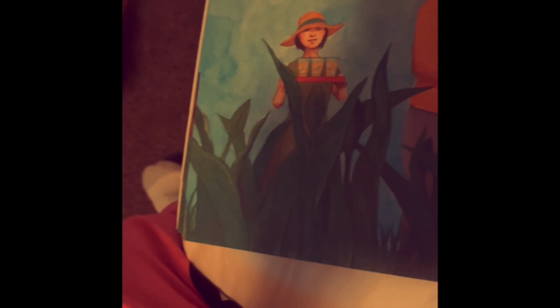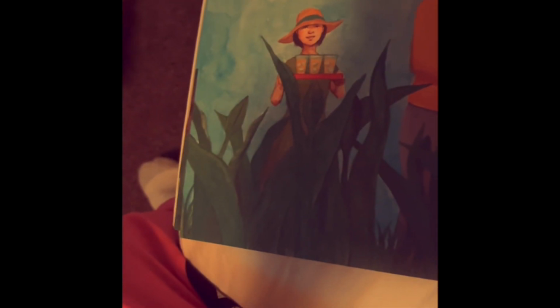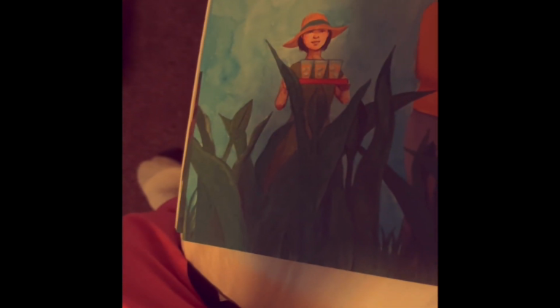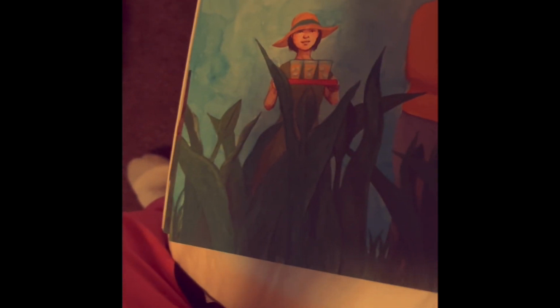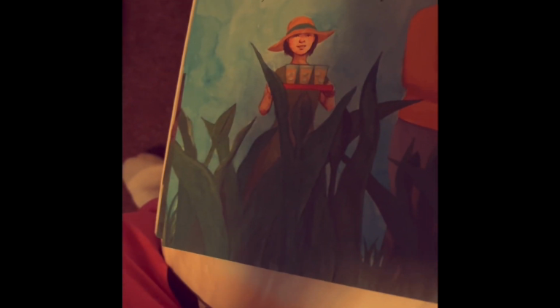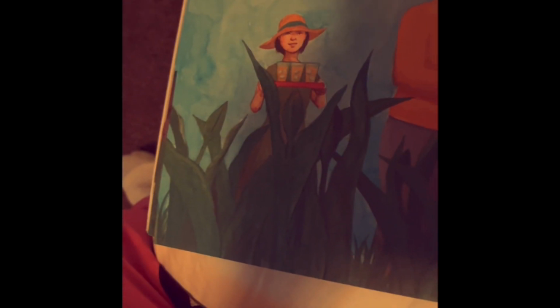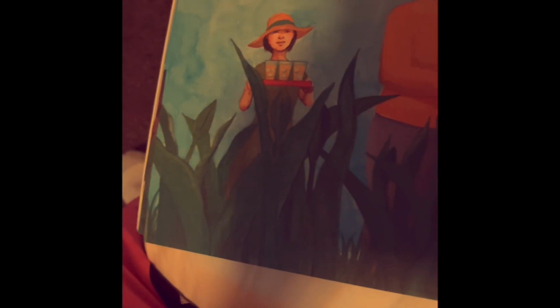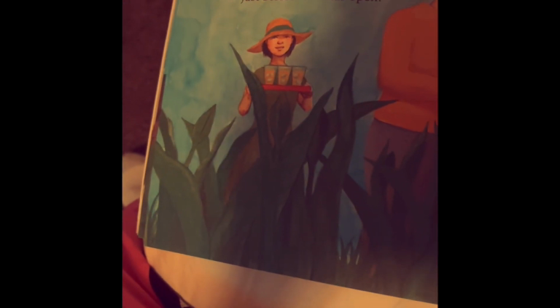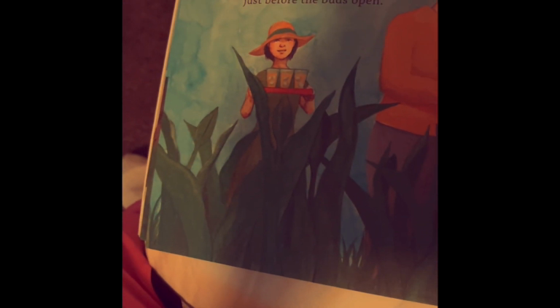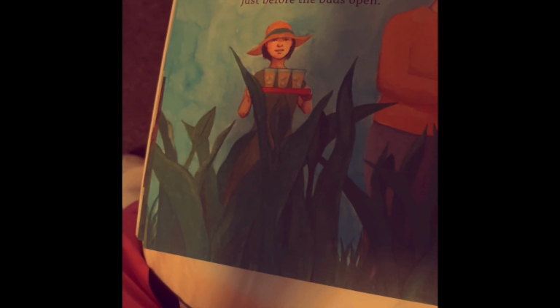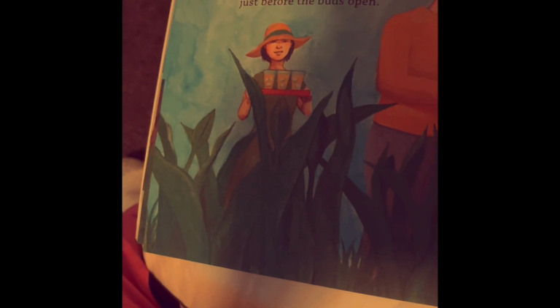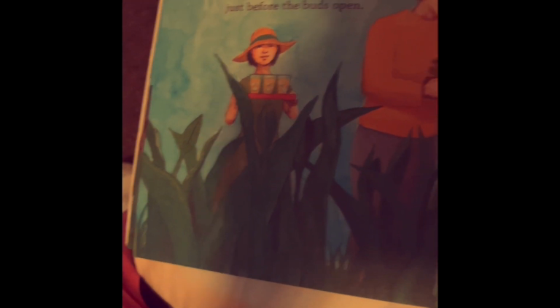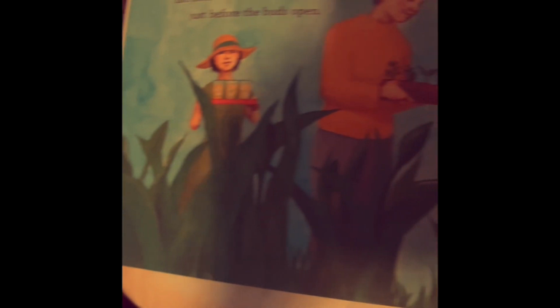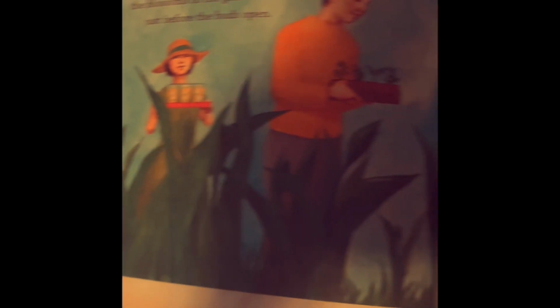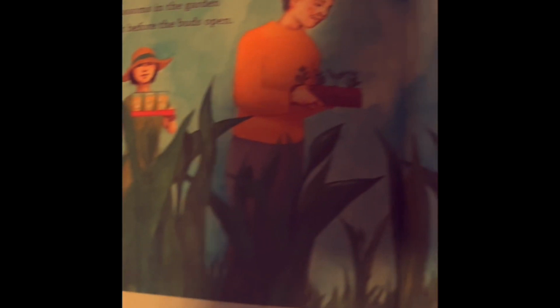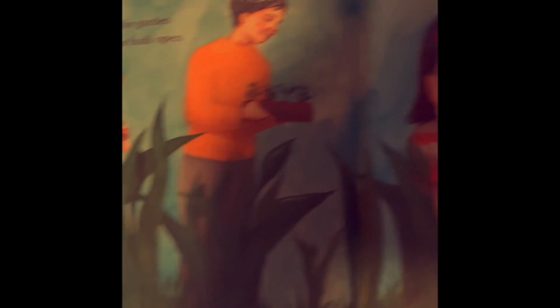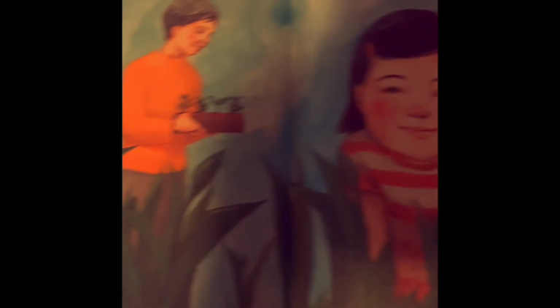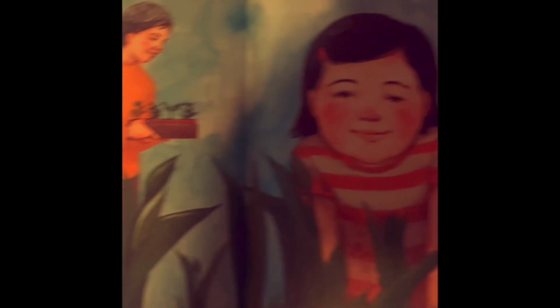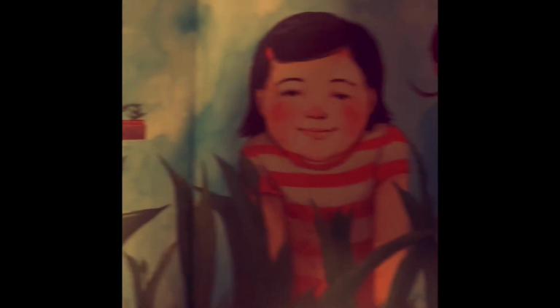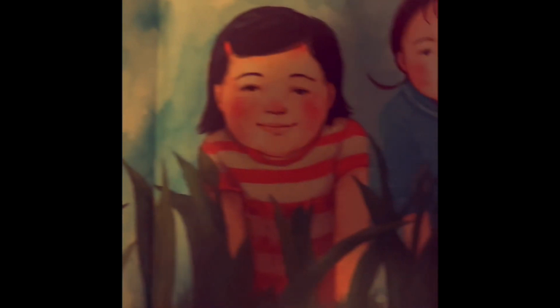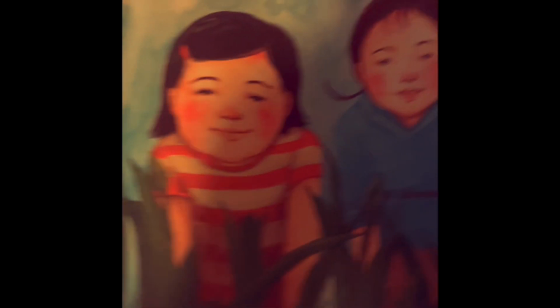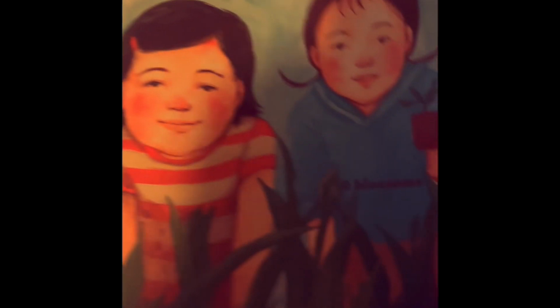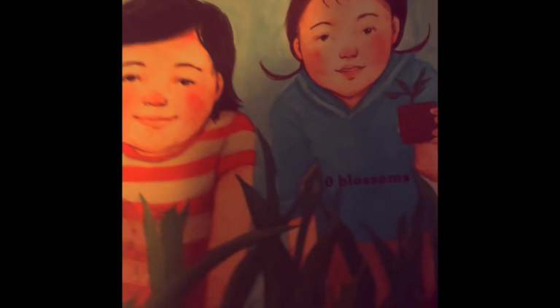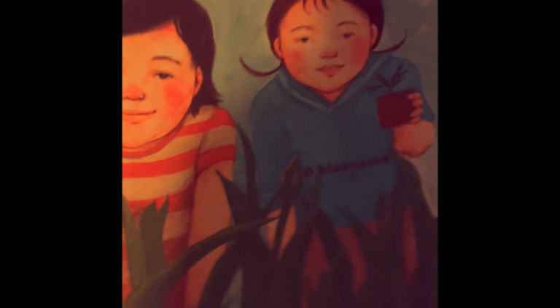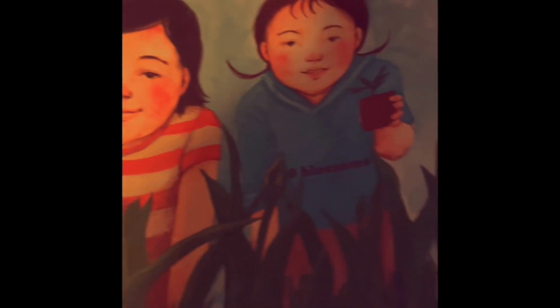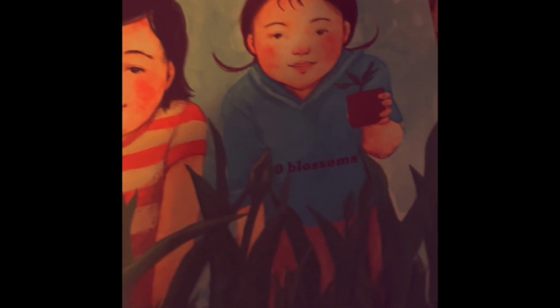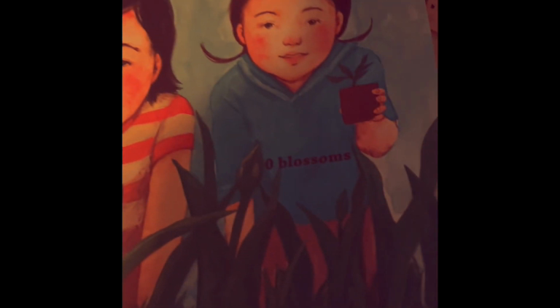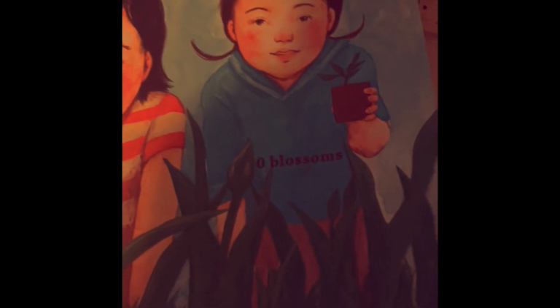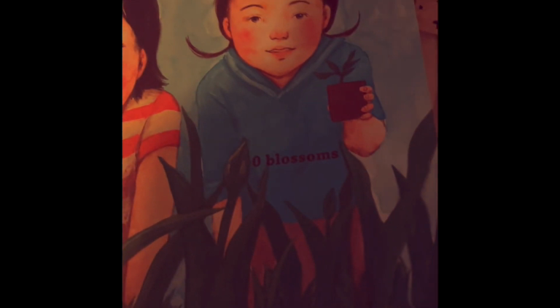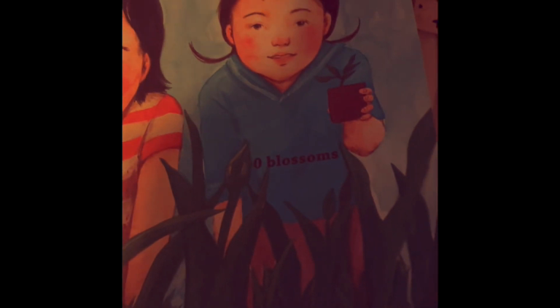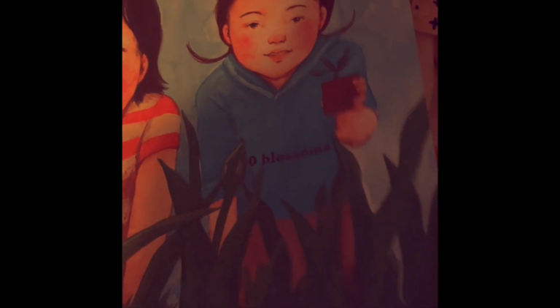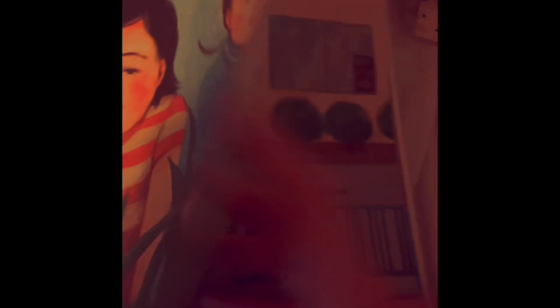Zero is the blossoms in the garden just before the buds open. Zero blossoms.